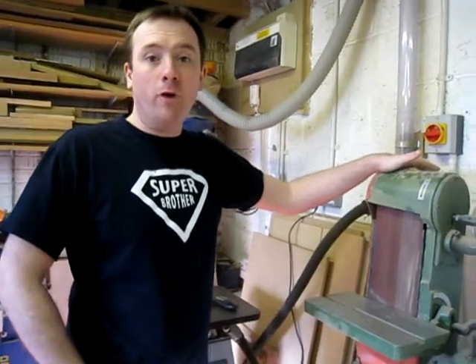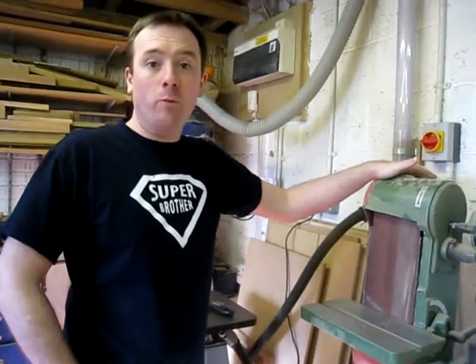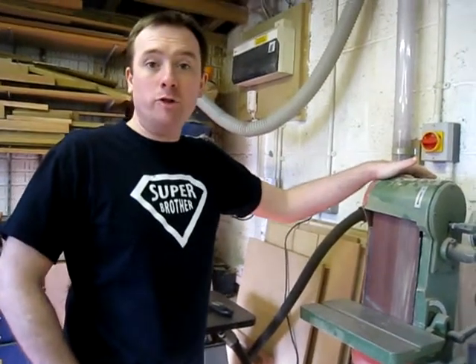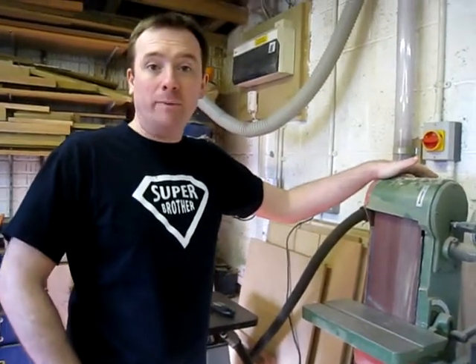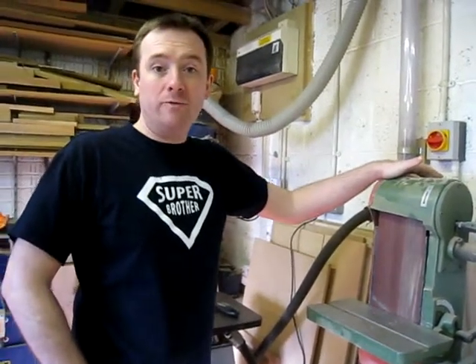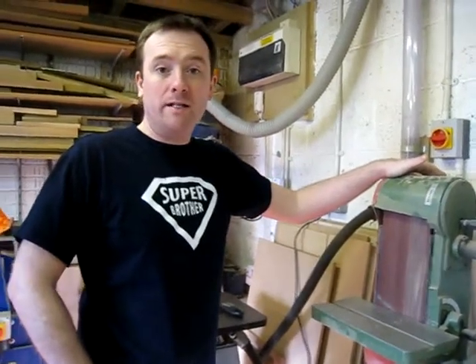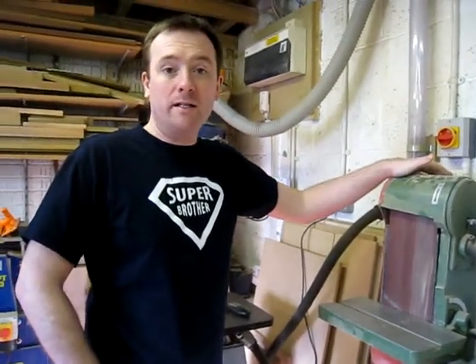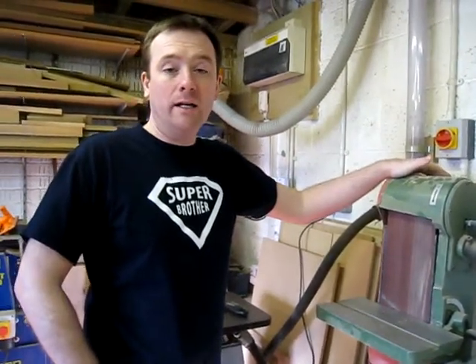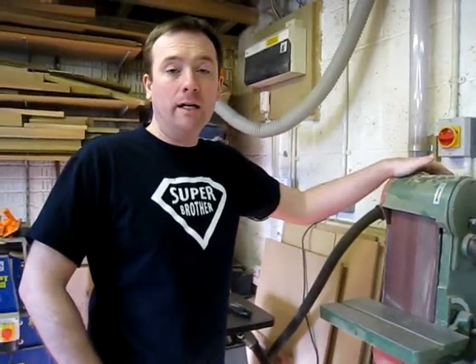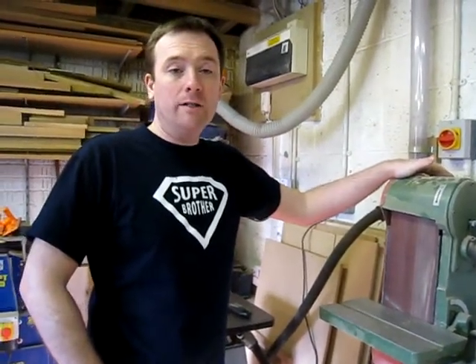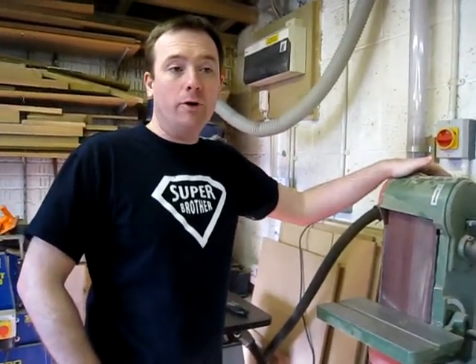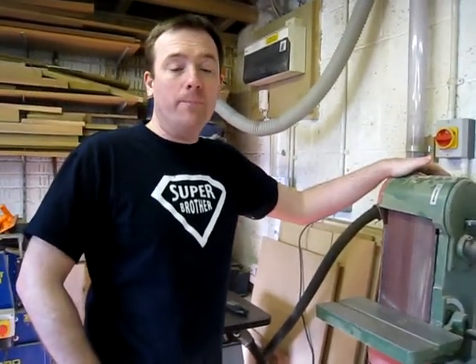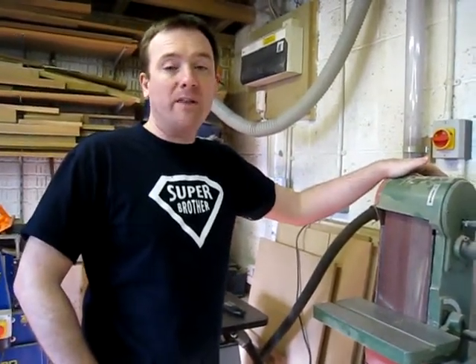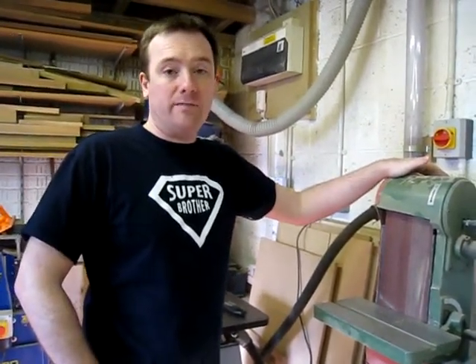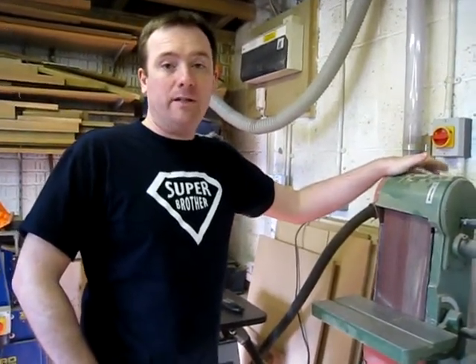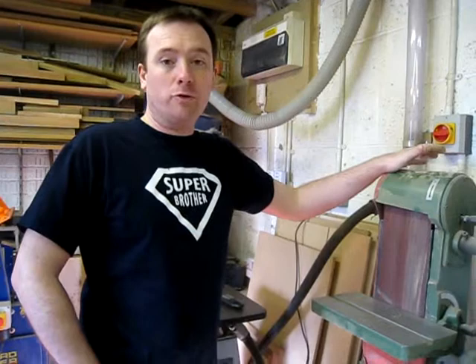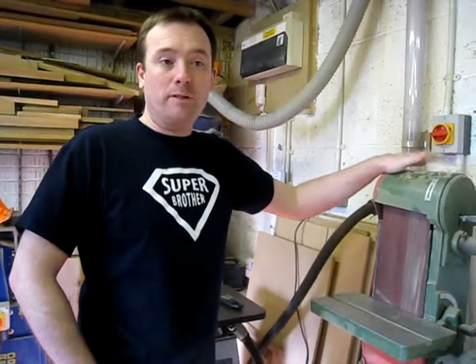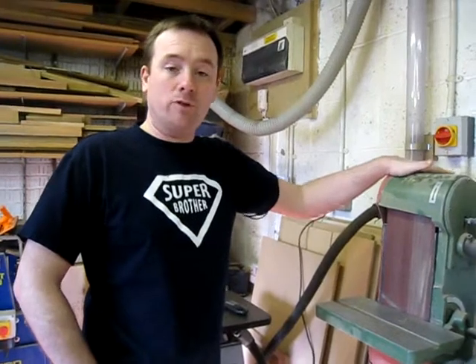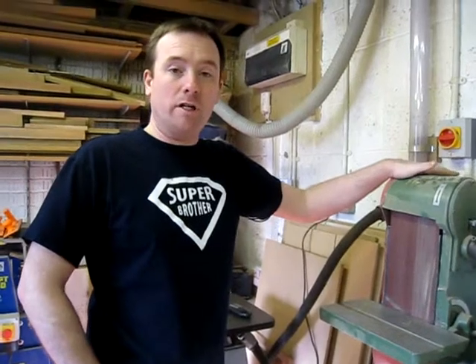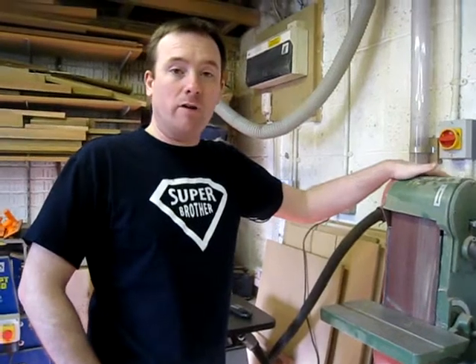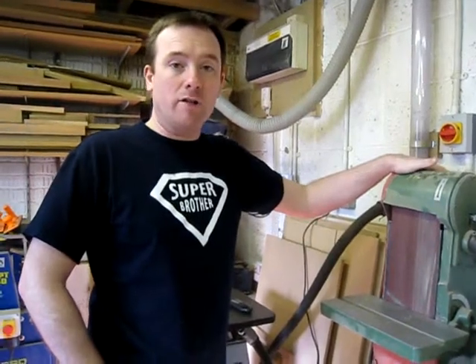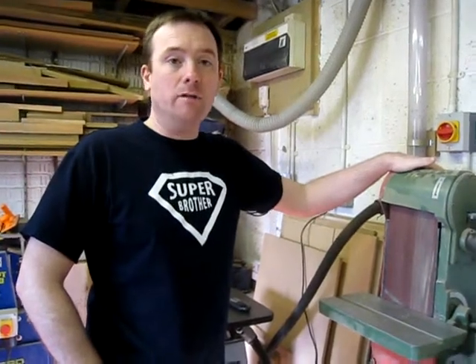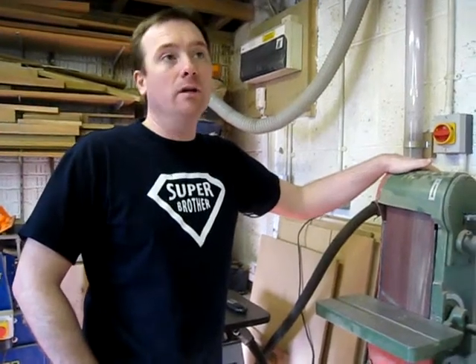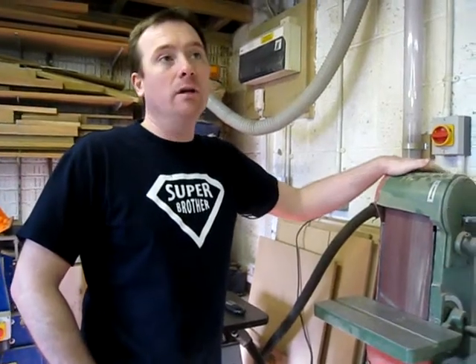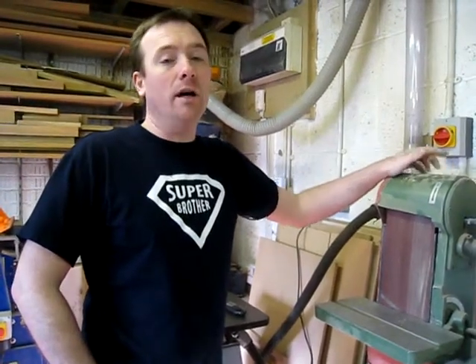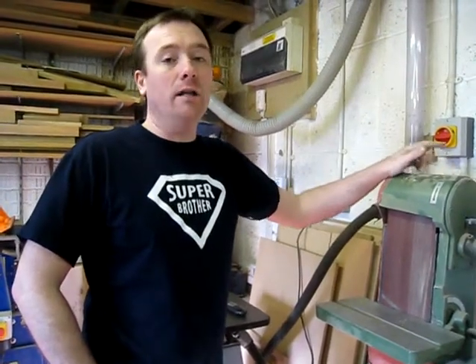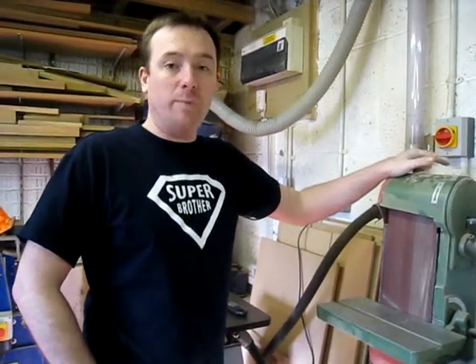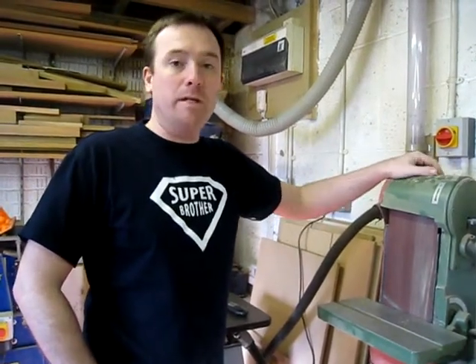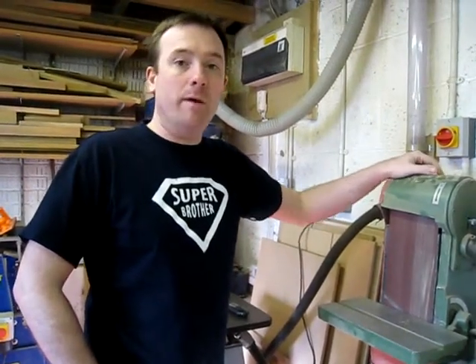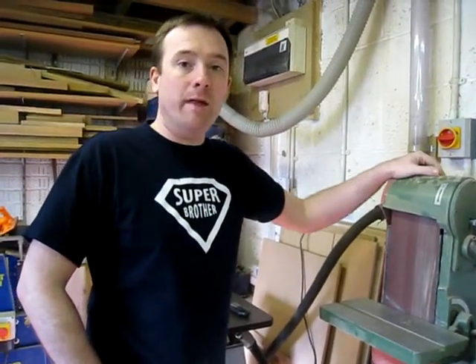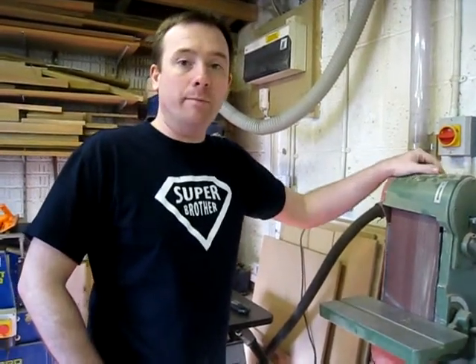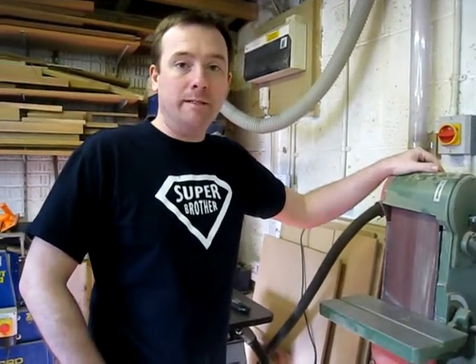So that about rounds up workshop electrics. The next video is going to be dust extraction and I'll speak to you about that in a bit.